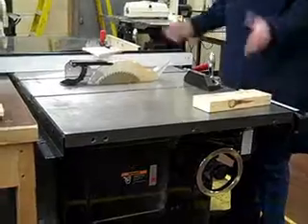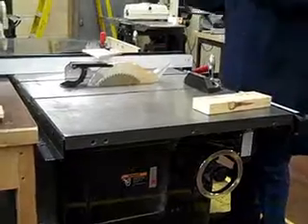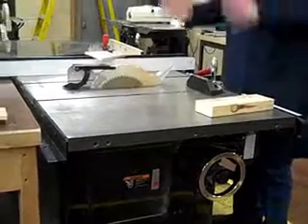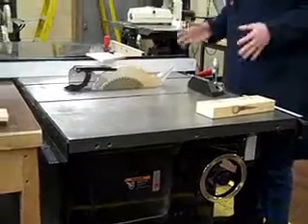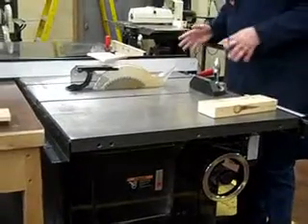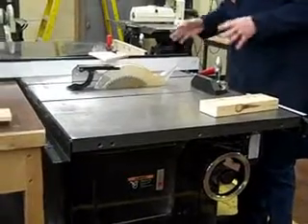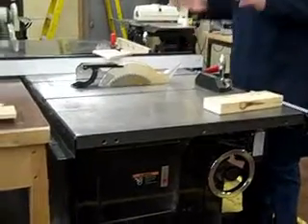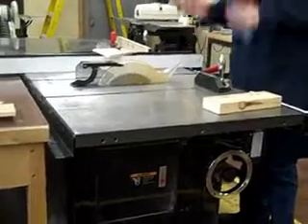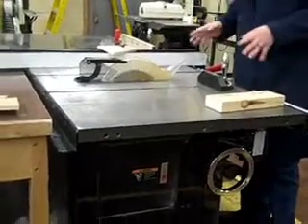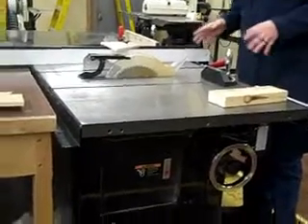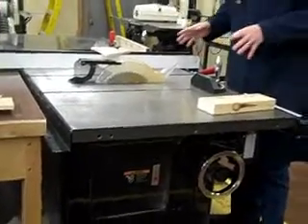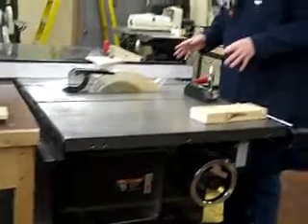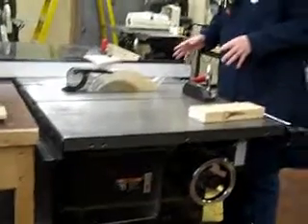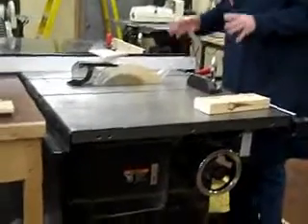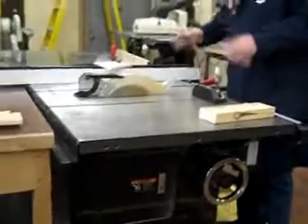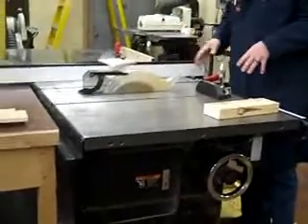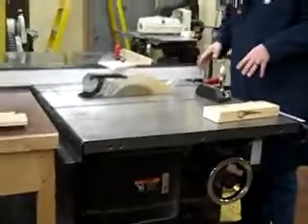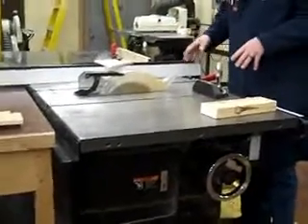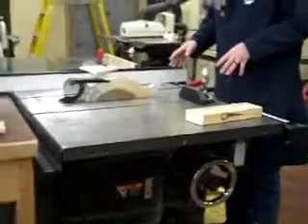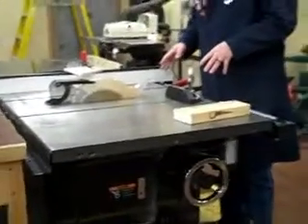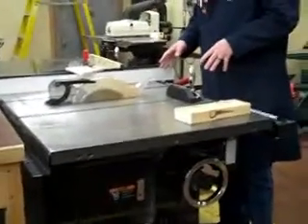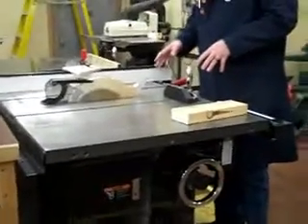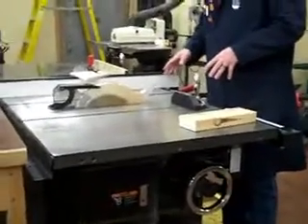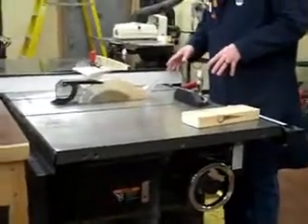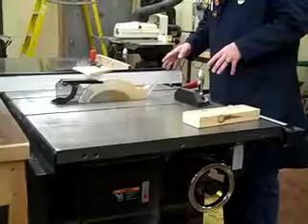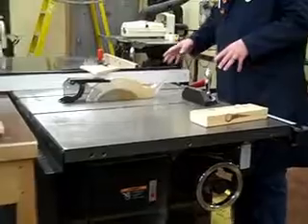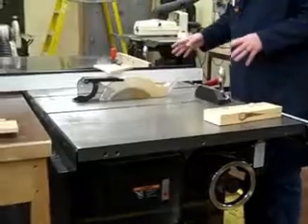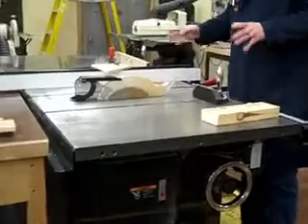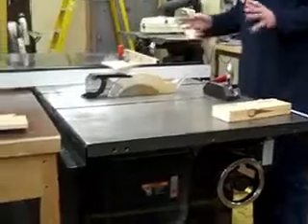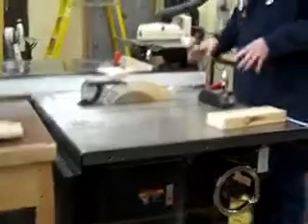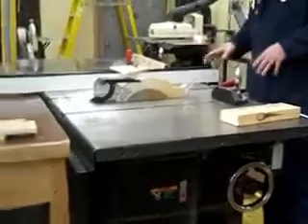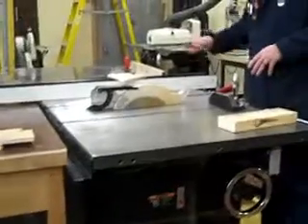So we've got the table saw. We're just going to go over basic cuts, basic uses of the table saw, and basic parts.